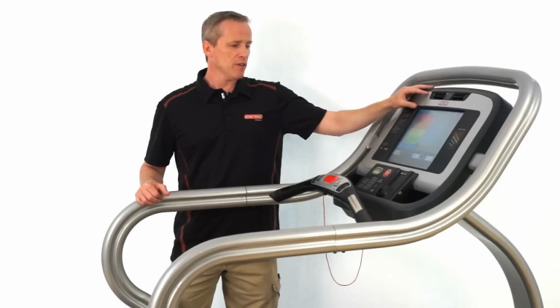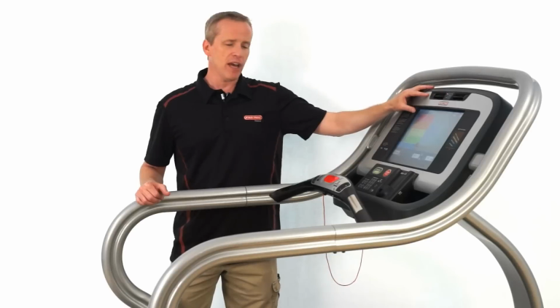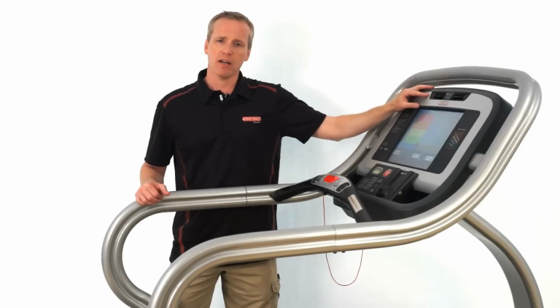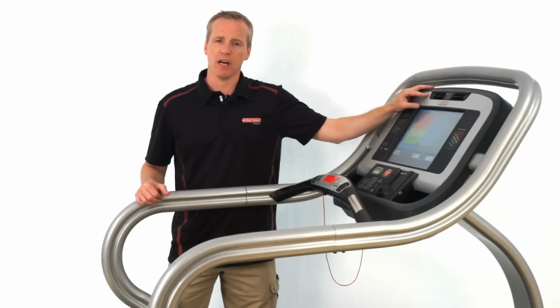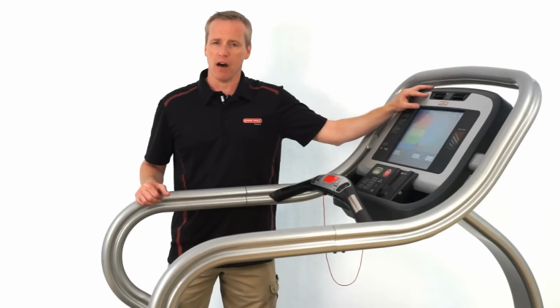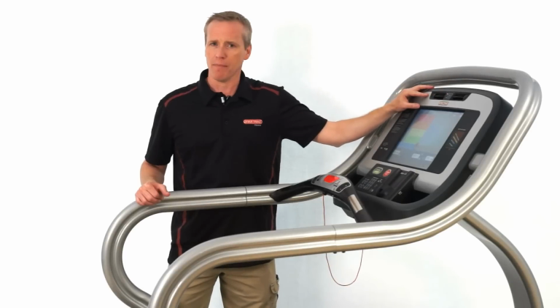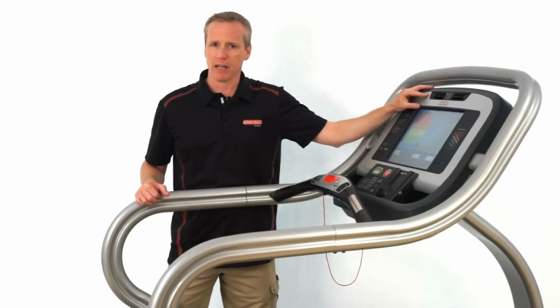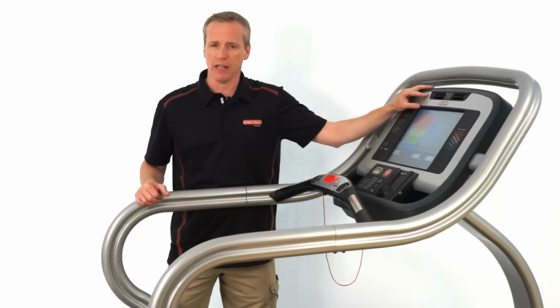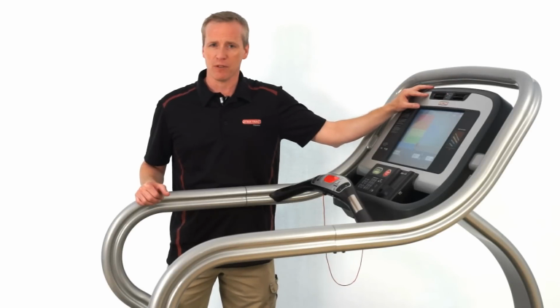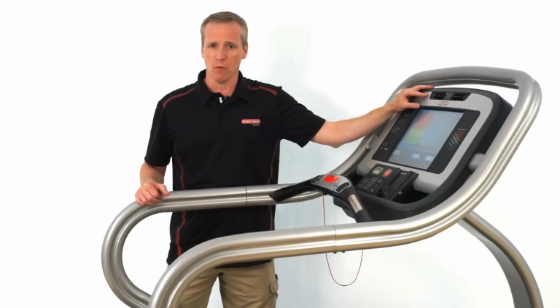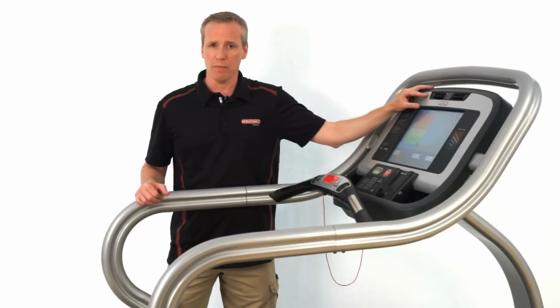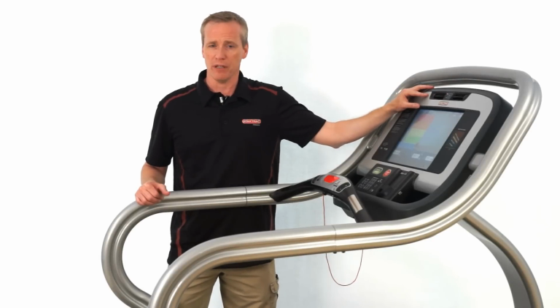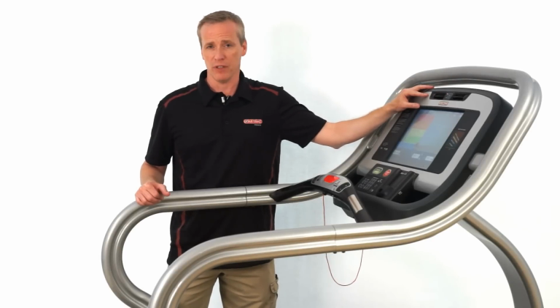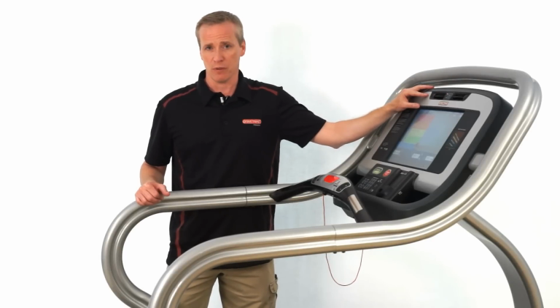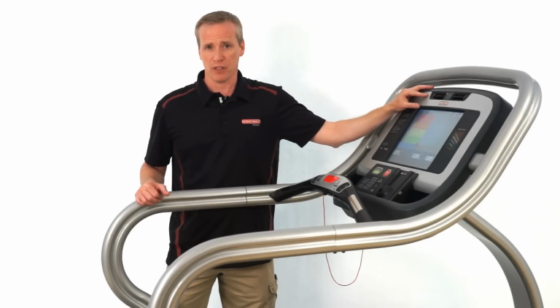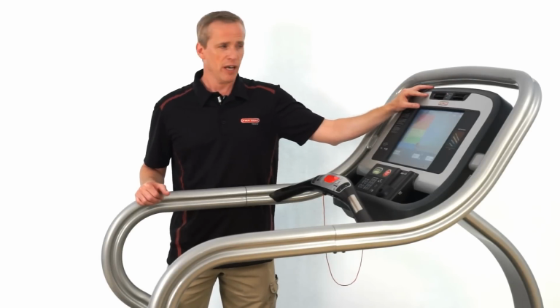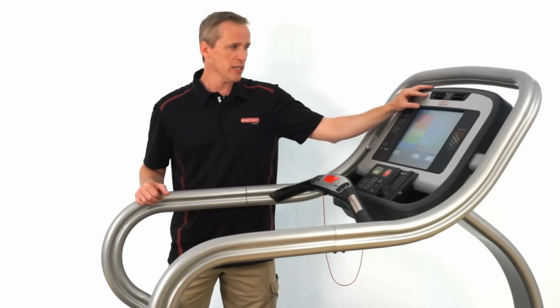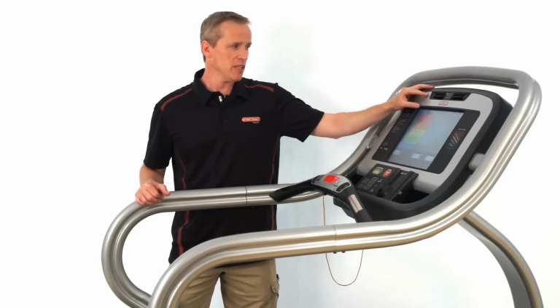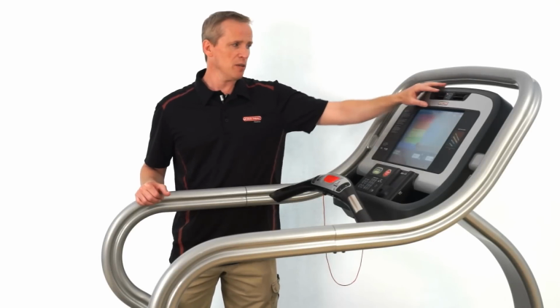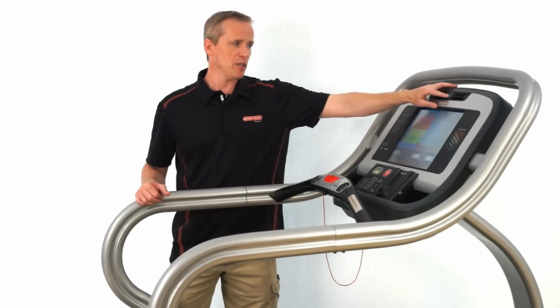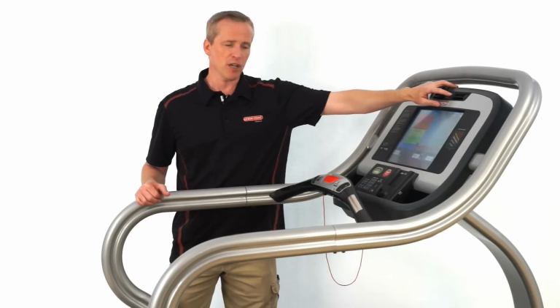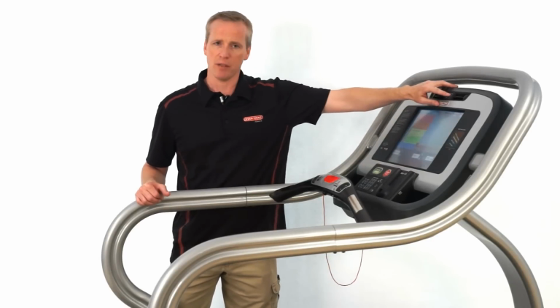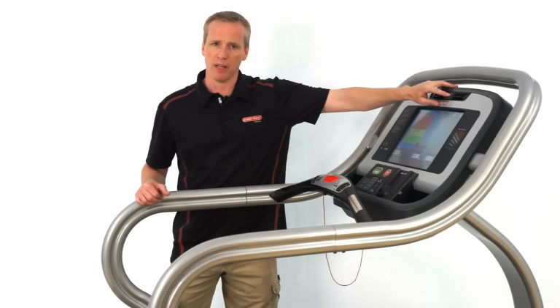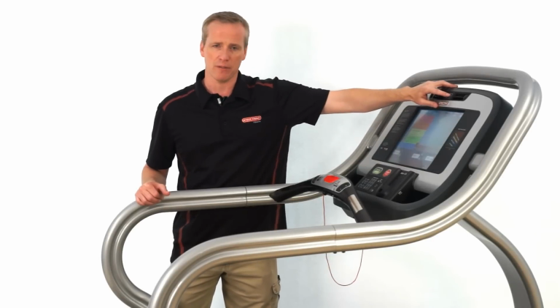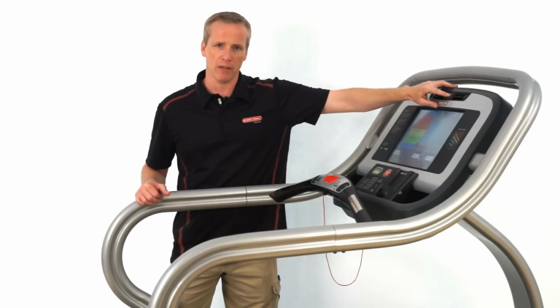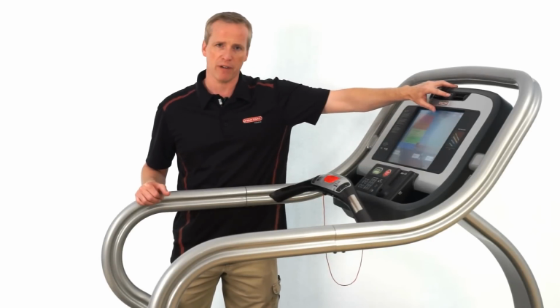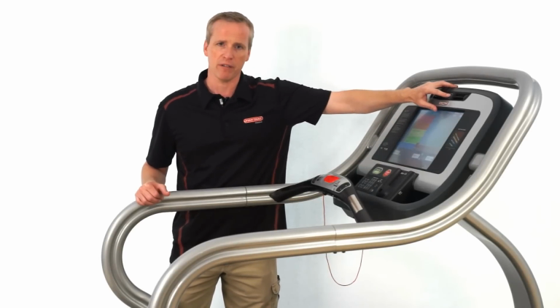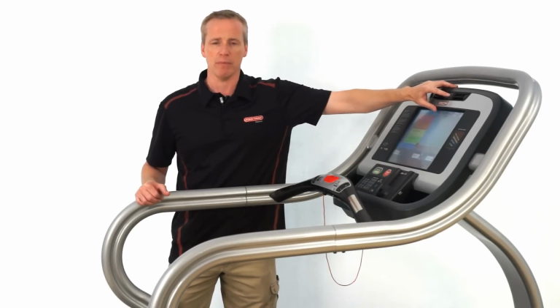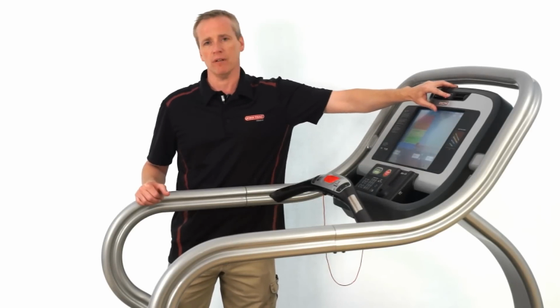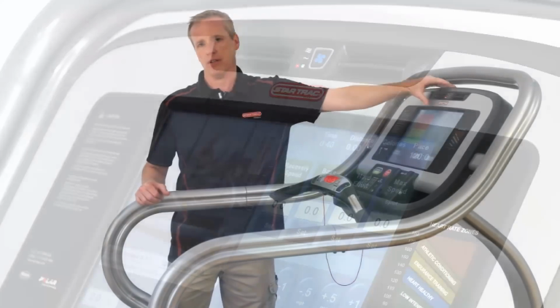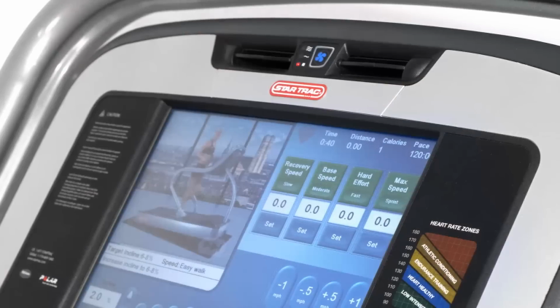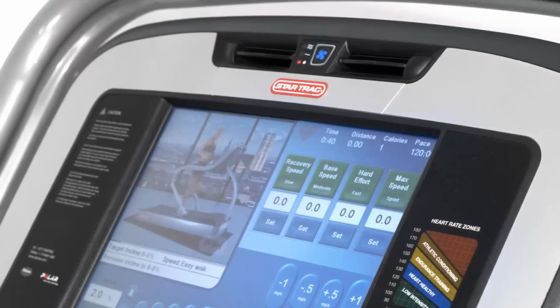The fan comes on automatically after one minute of use and can easily be adjusted by this button right here in the middle of the console.